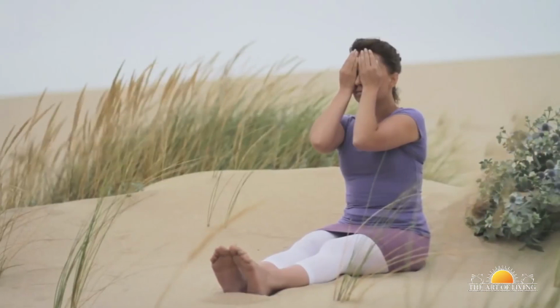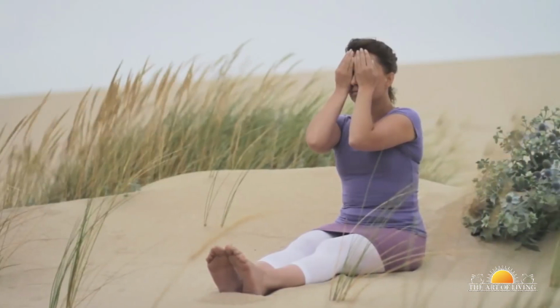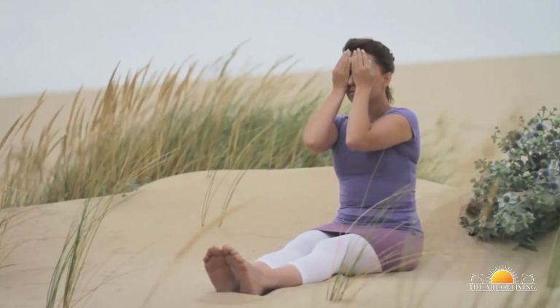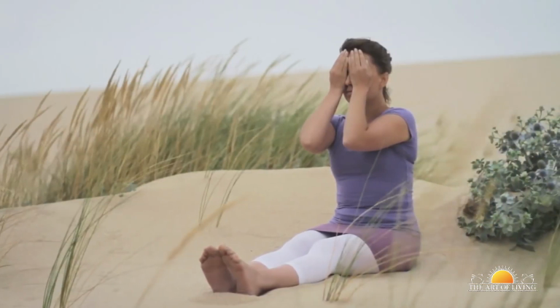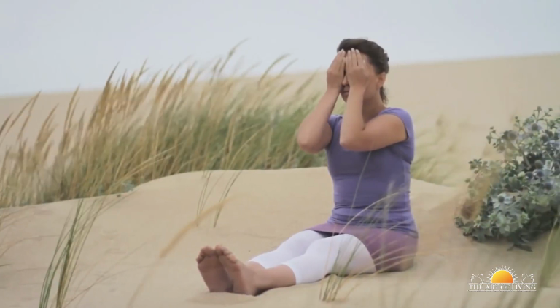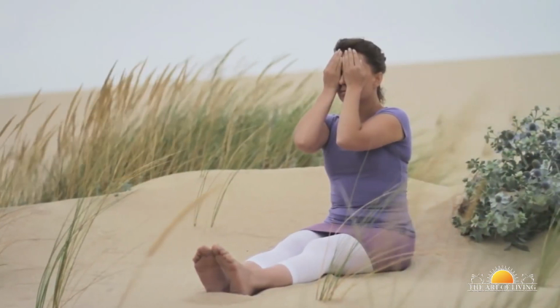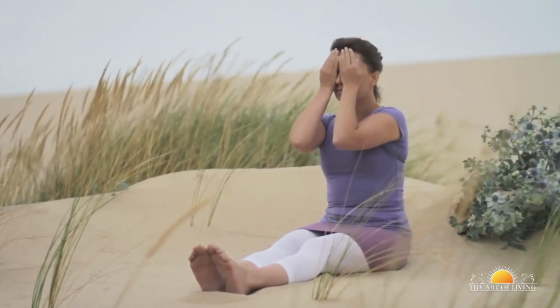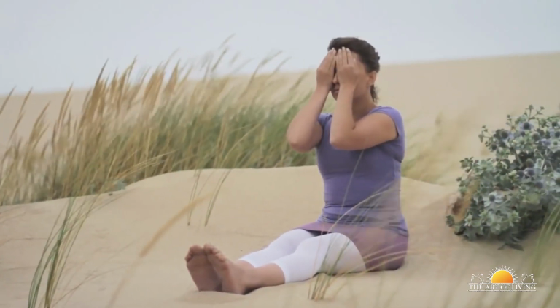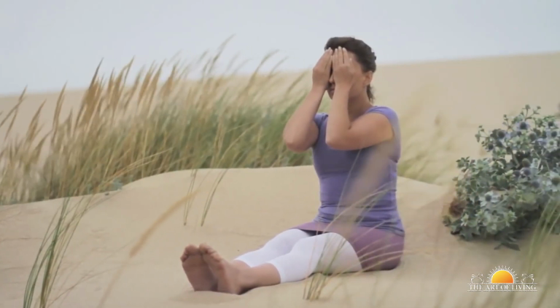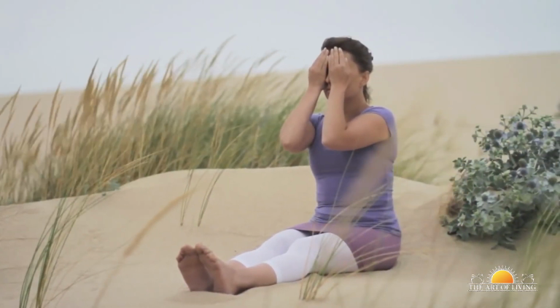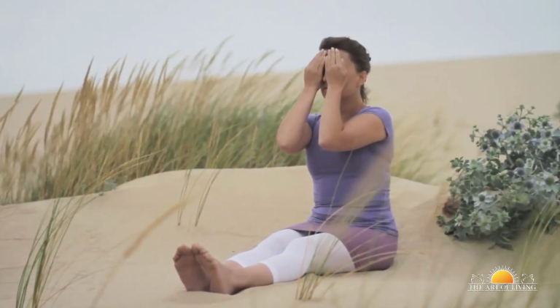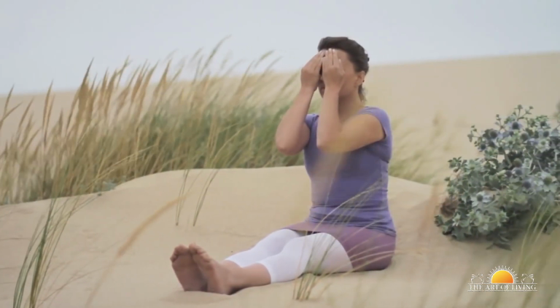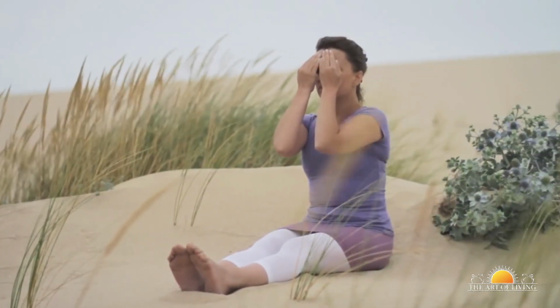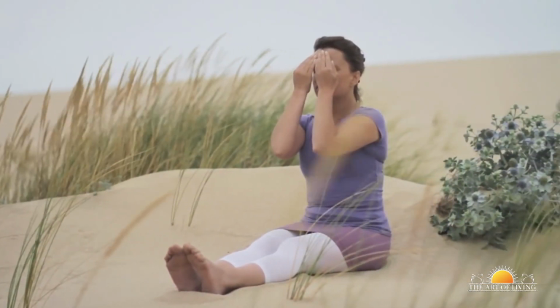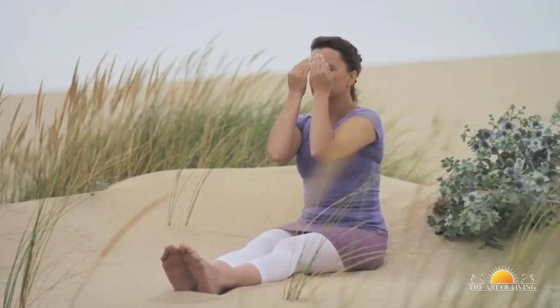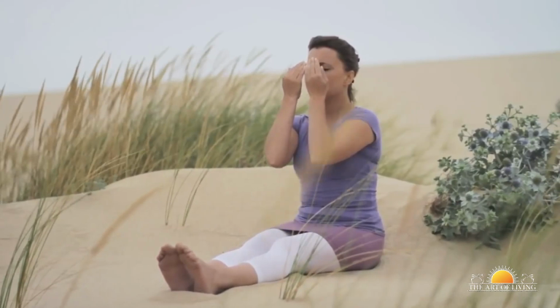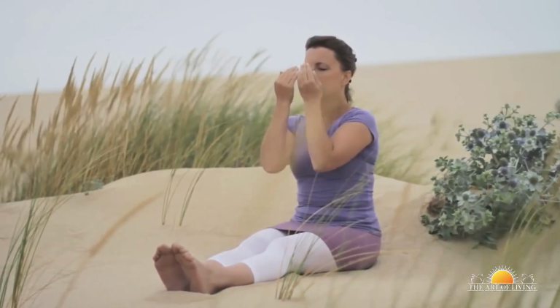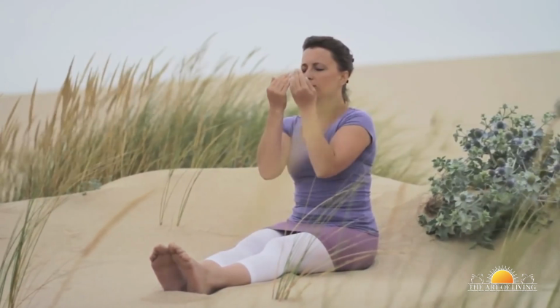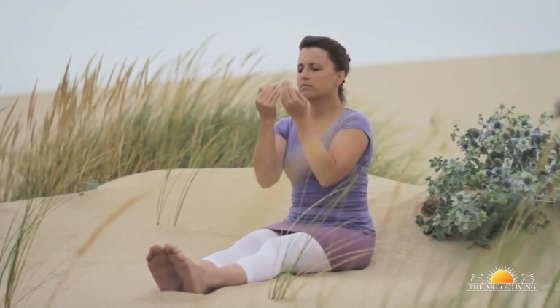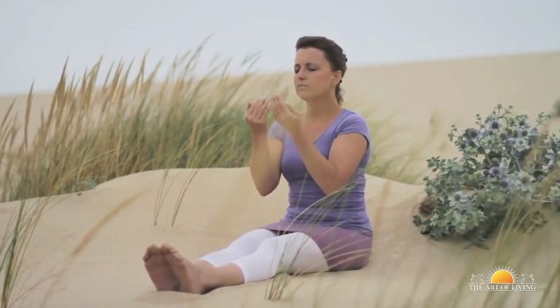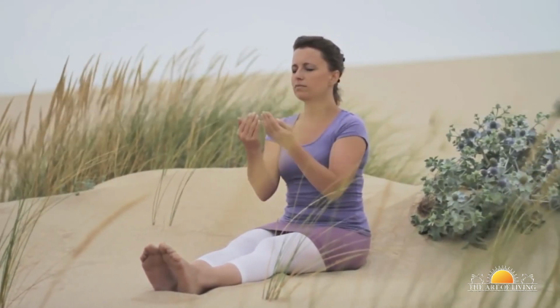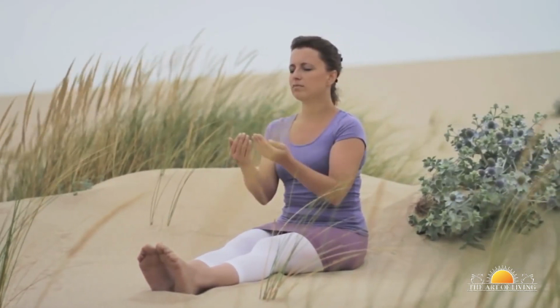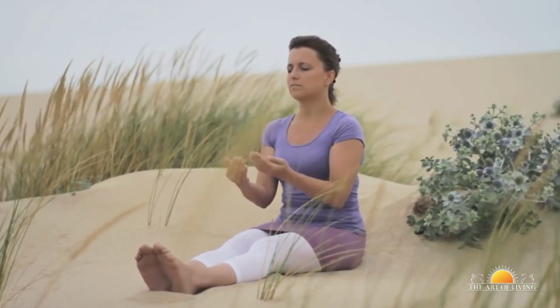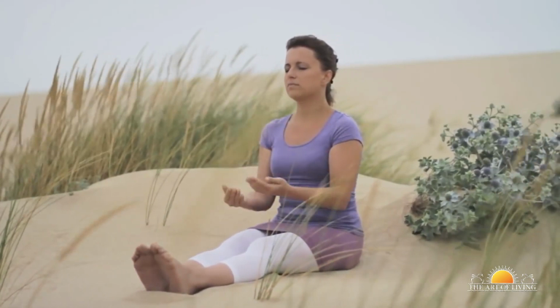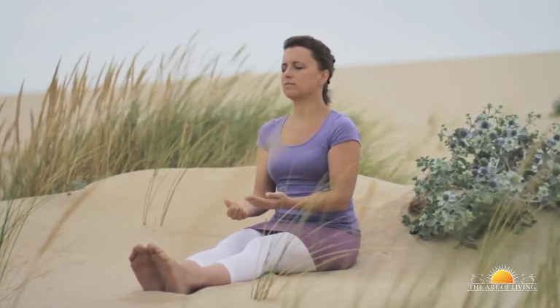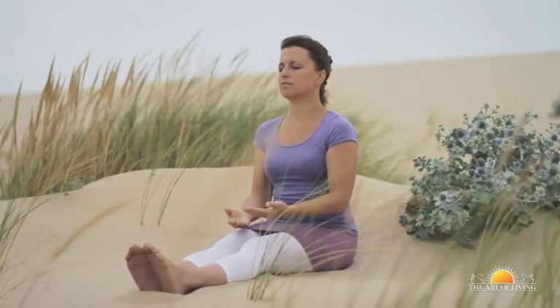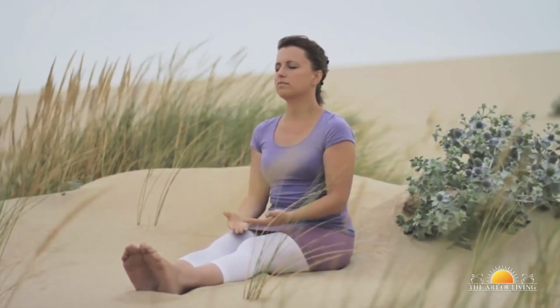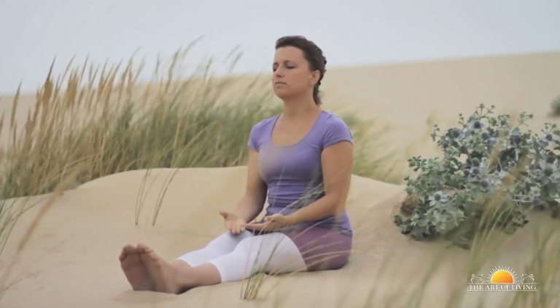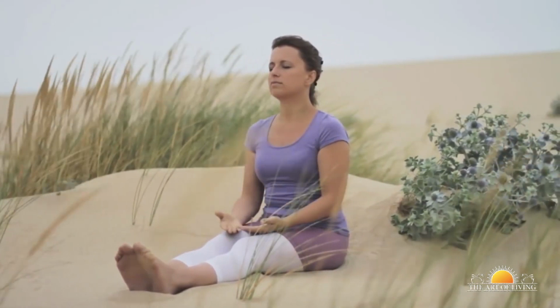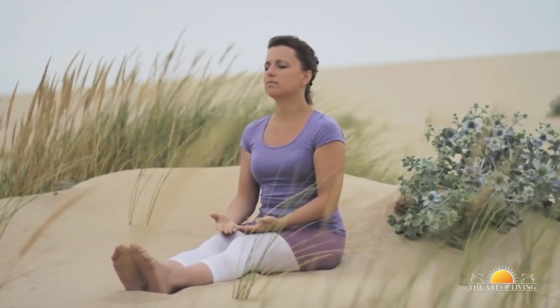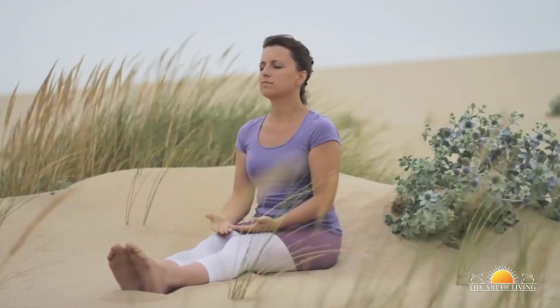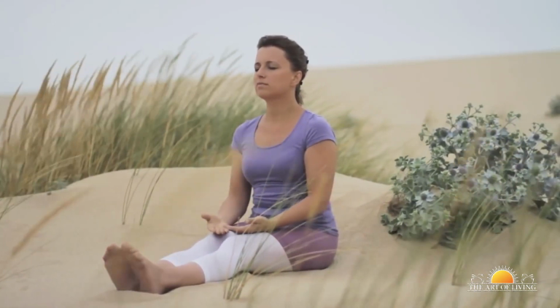Stay in this position until the heat from the hands has been completely absorbed by the eyes. Keeping your eyes closed, relax the hands. Repeat the process three times.